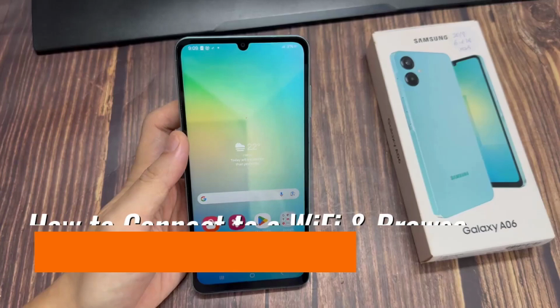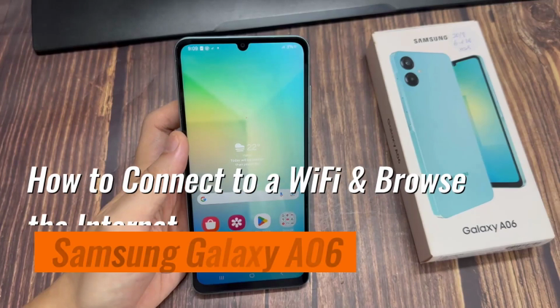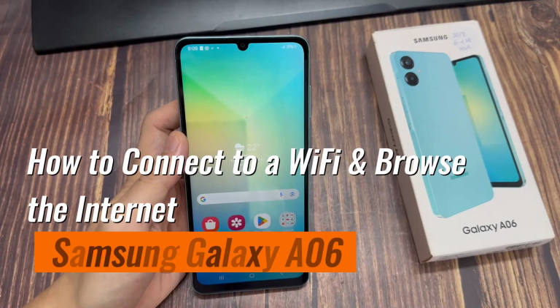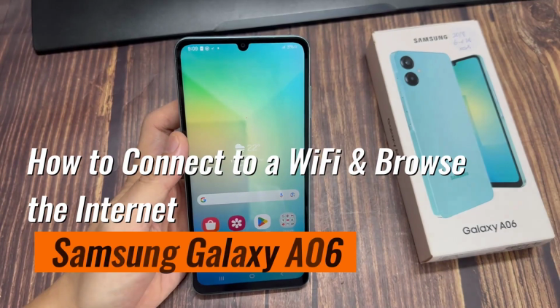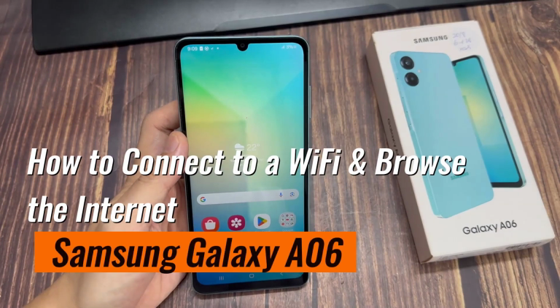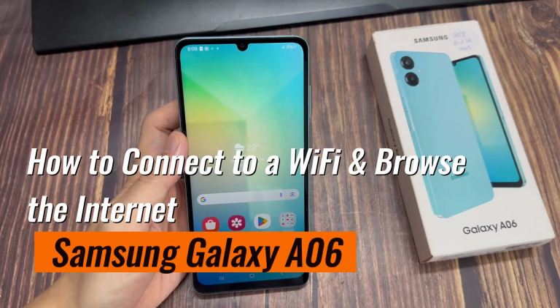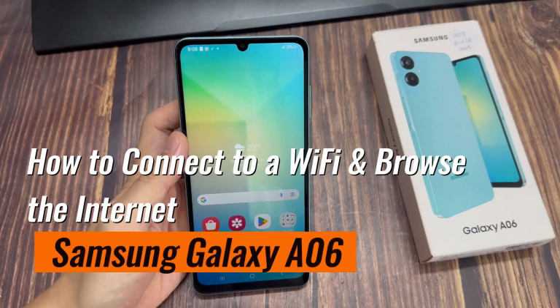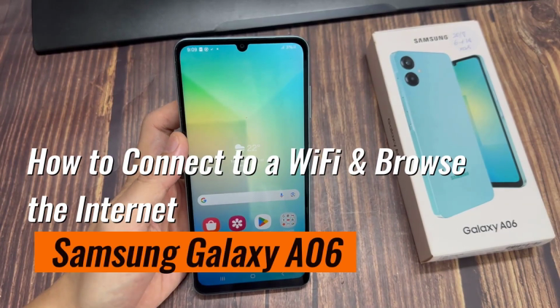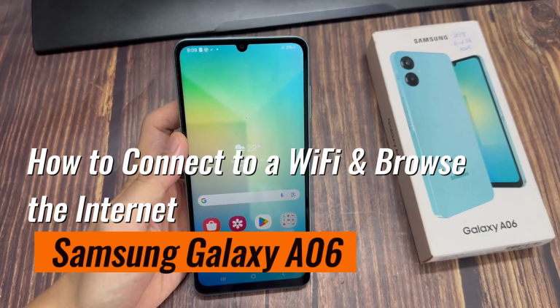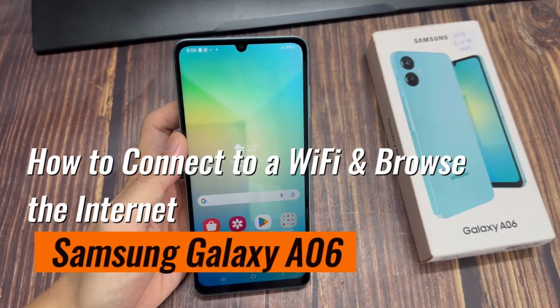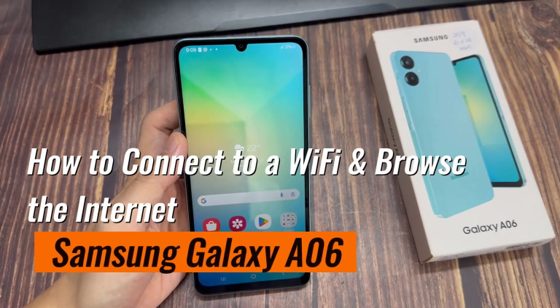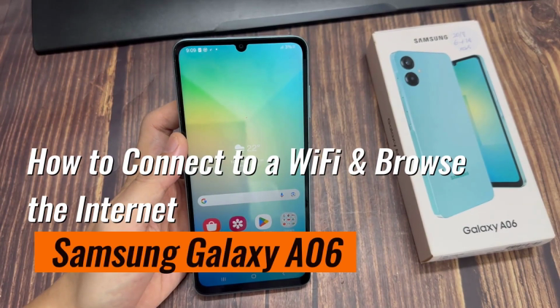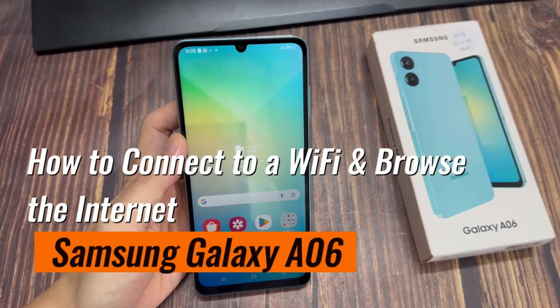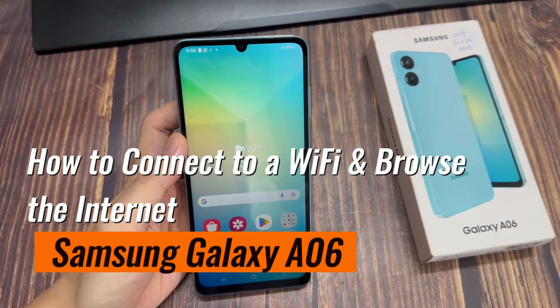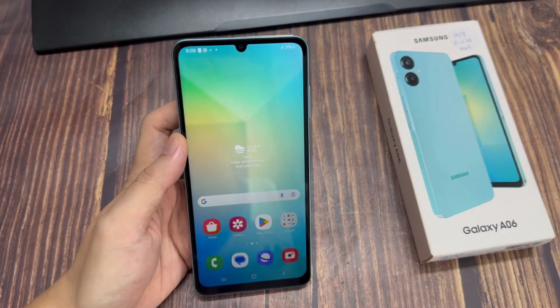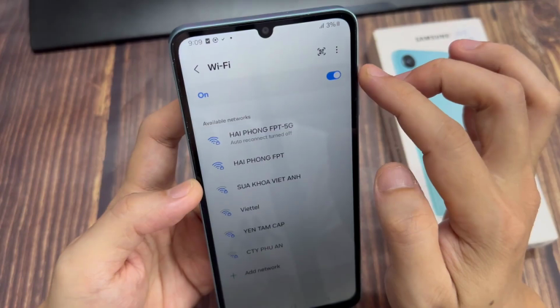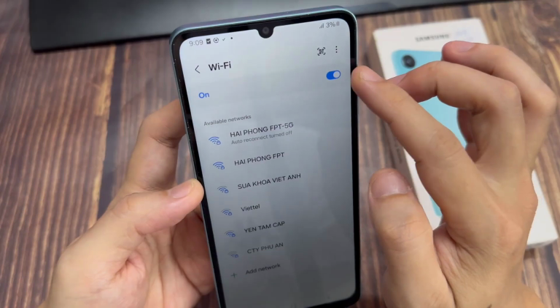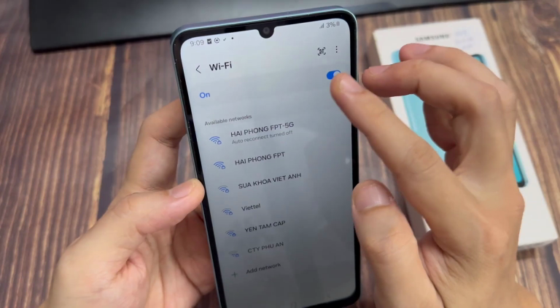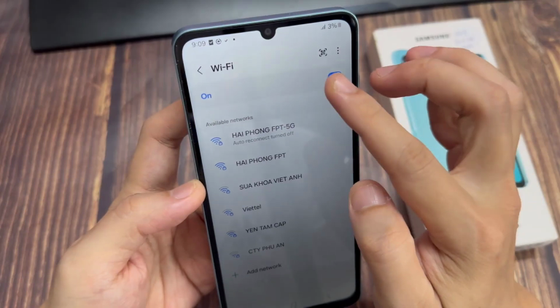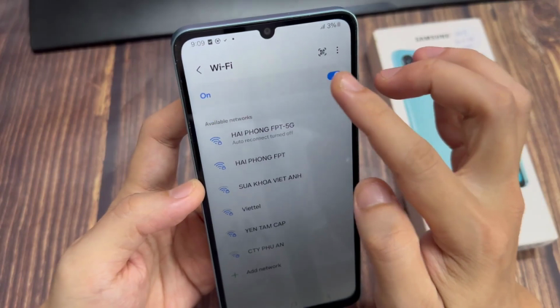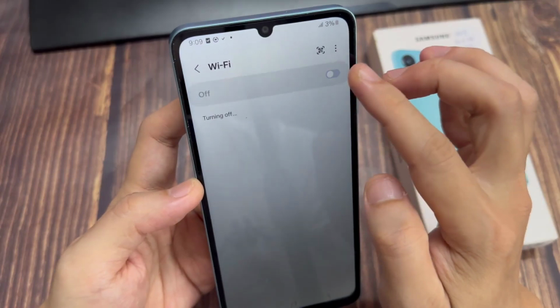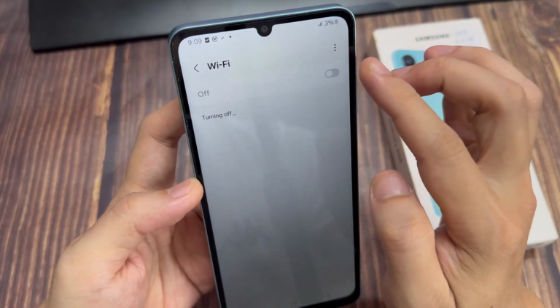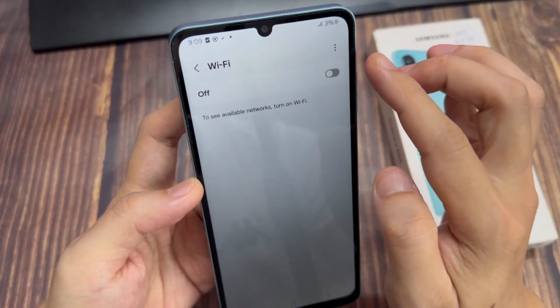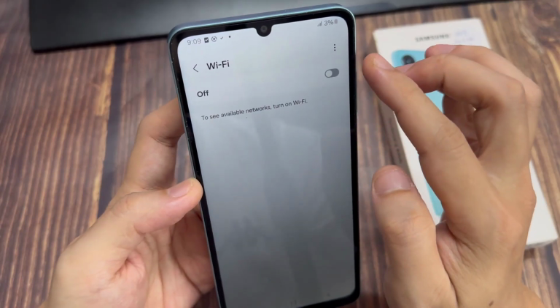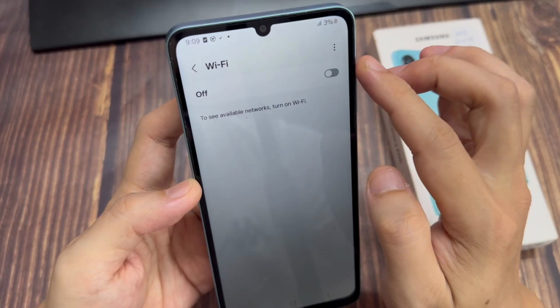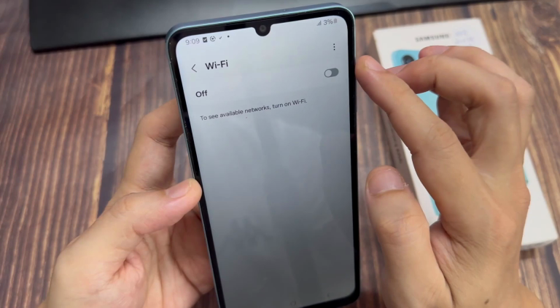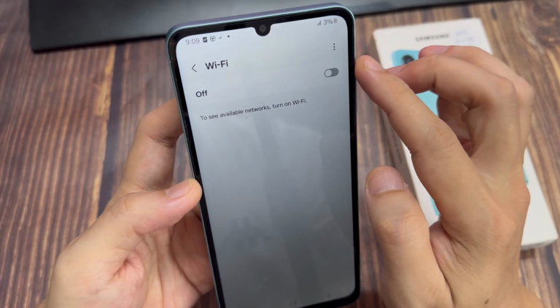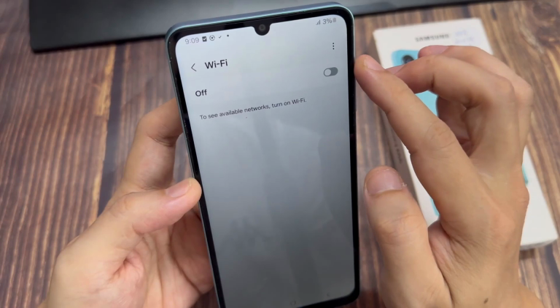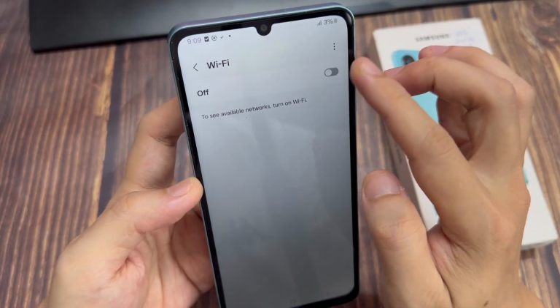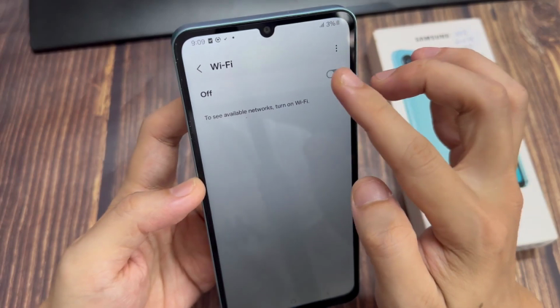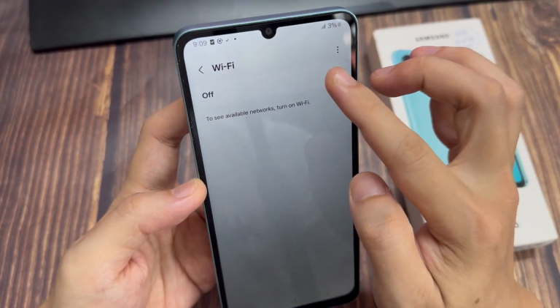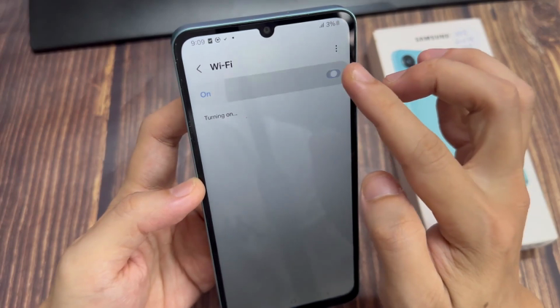In this video, we're going to take a look at how you can connect to a Wi-Fi and browse the Internet on the Samsung Galaxy A06.